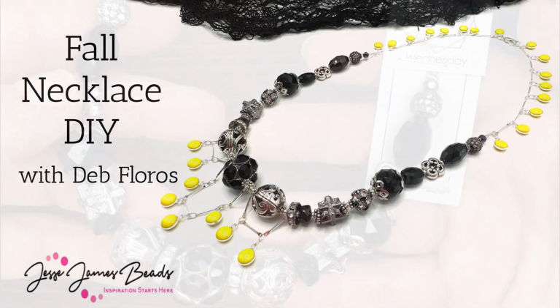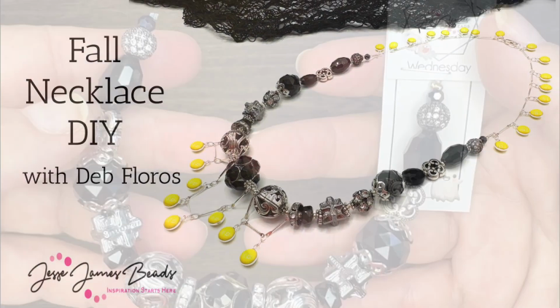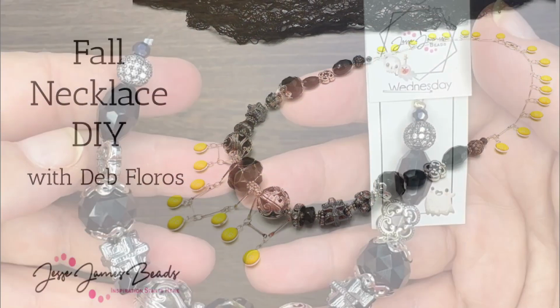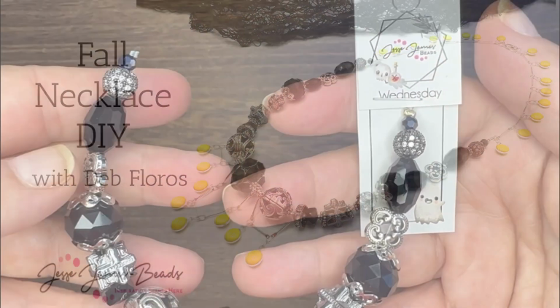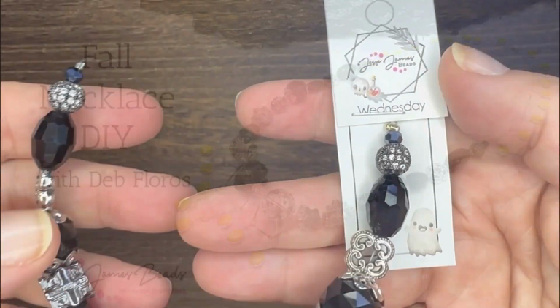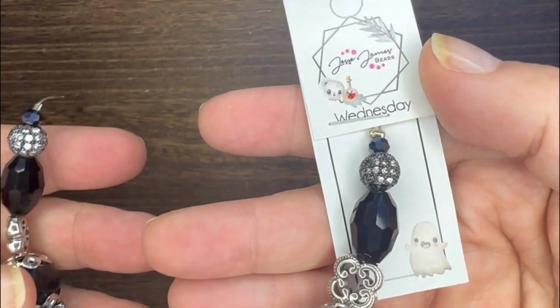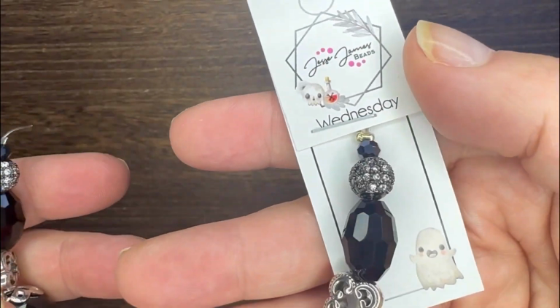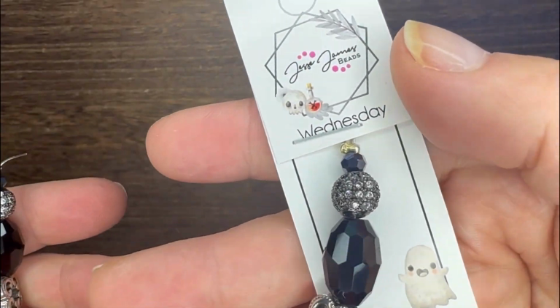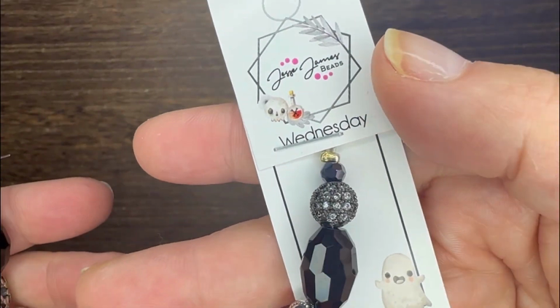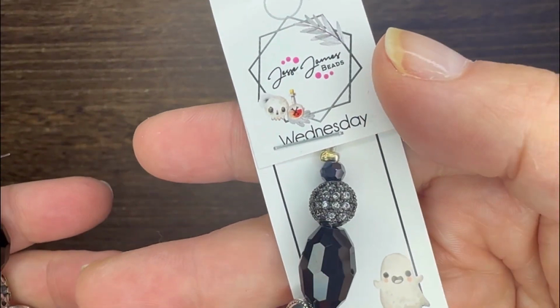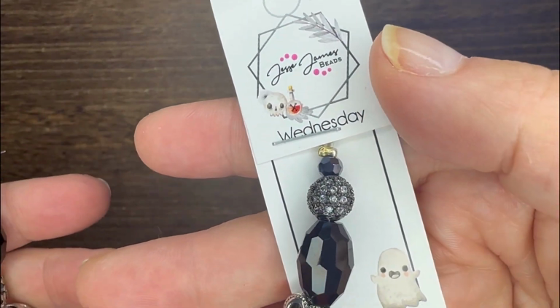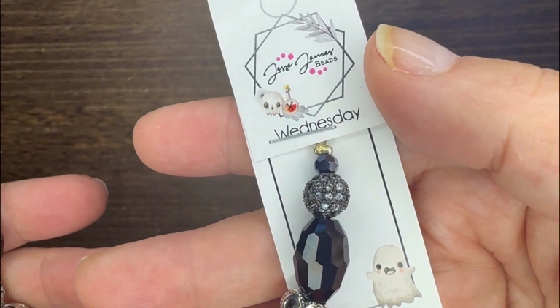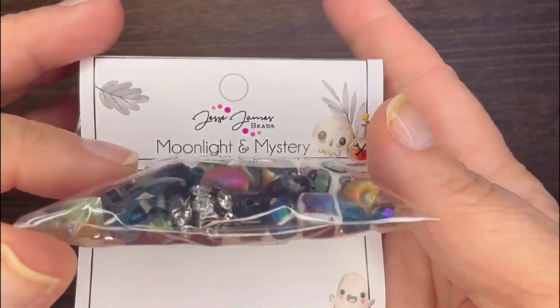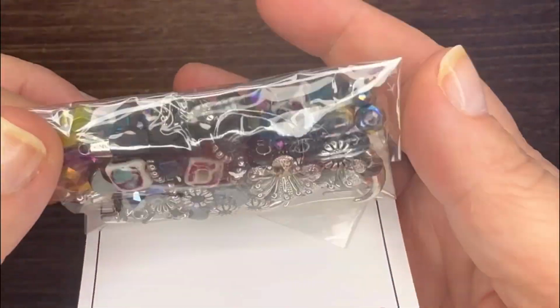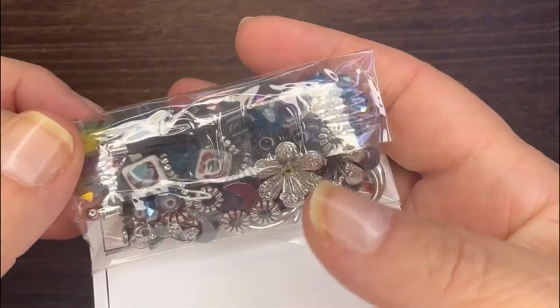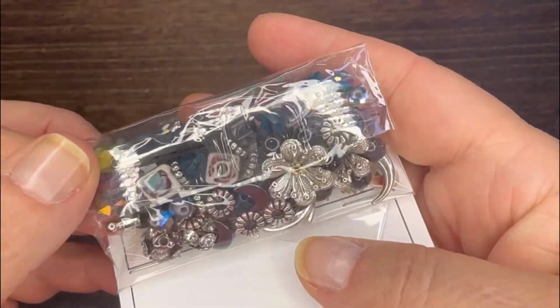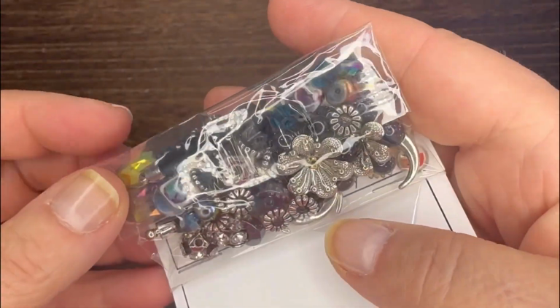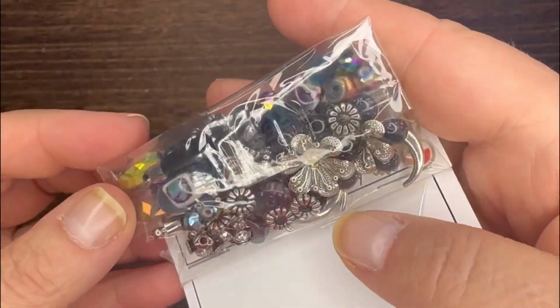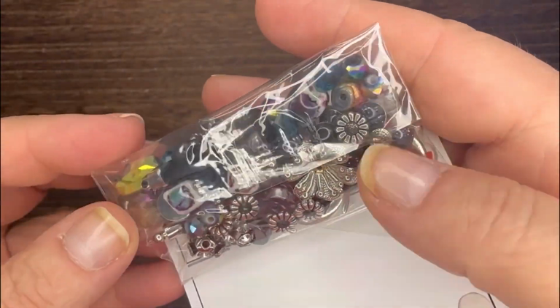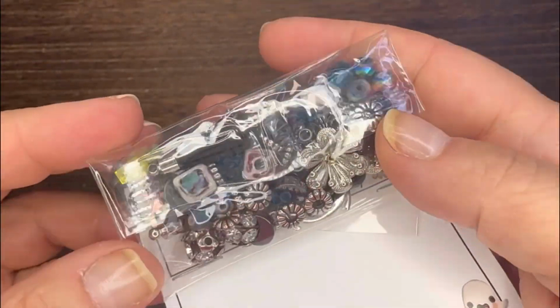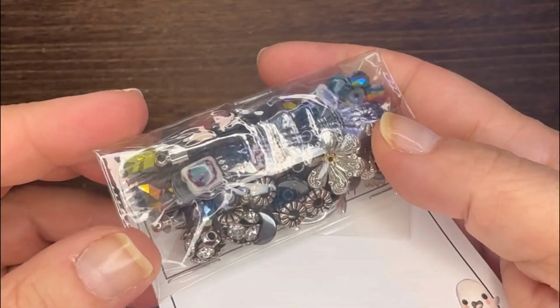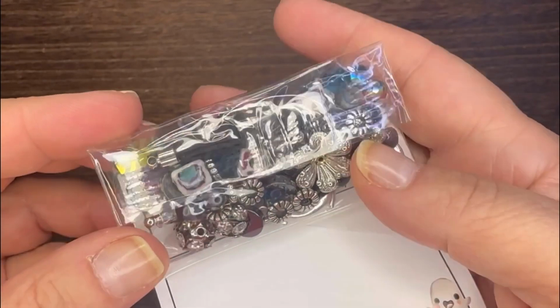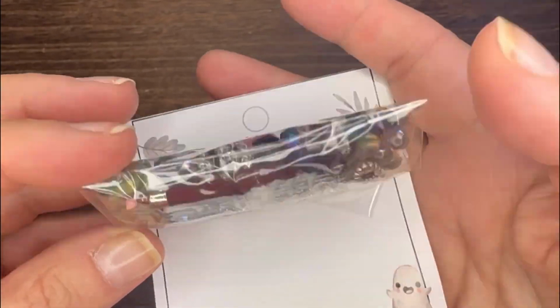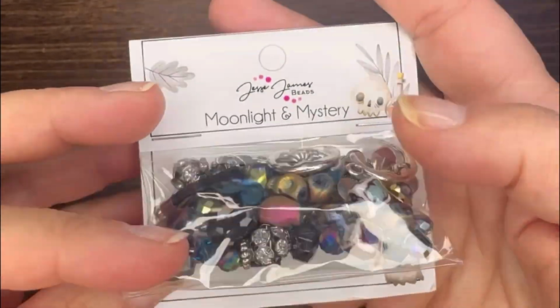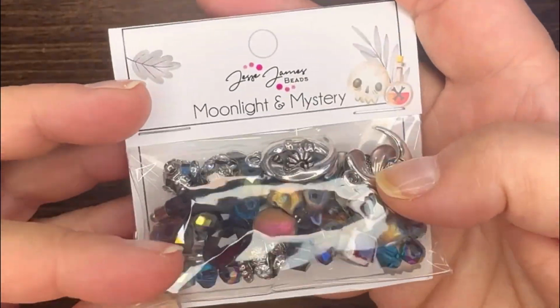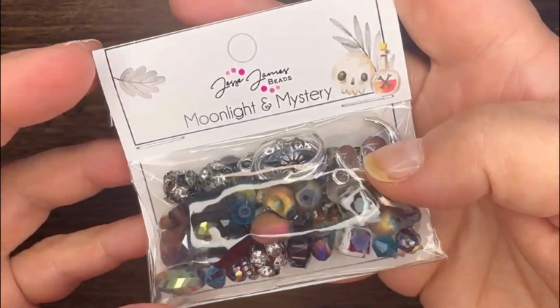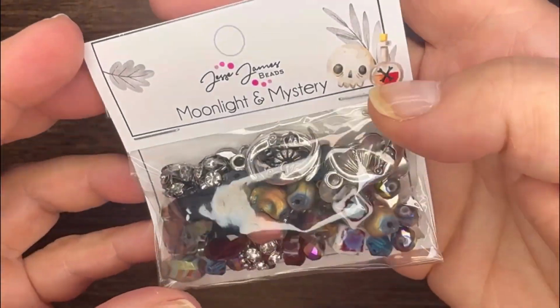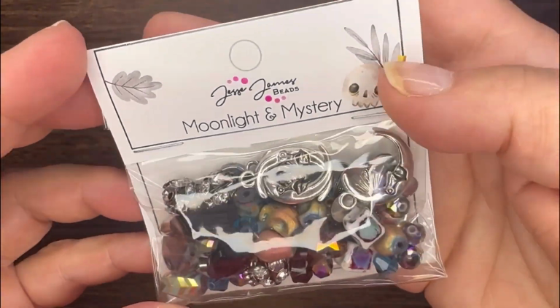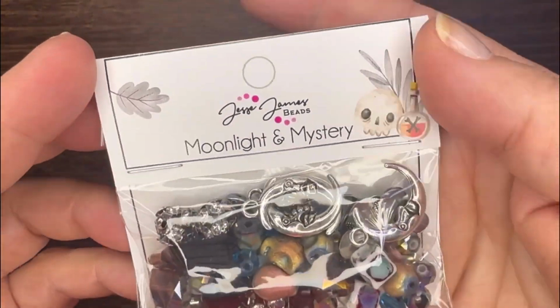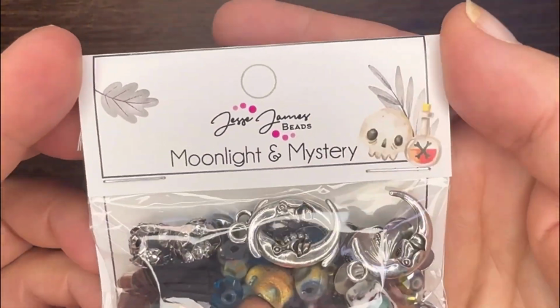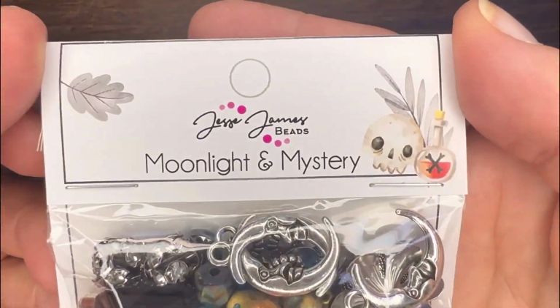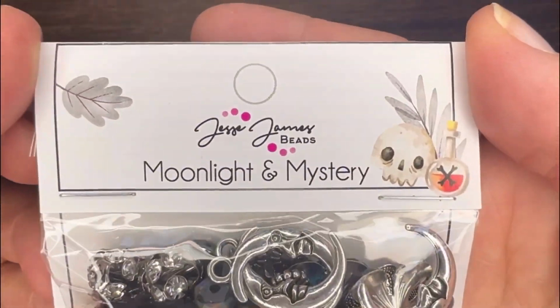Hello everyone, it's Deb Floros for Jesse James Beads and I'm making a really fun necklace project.